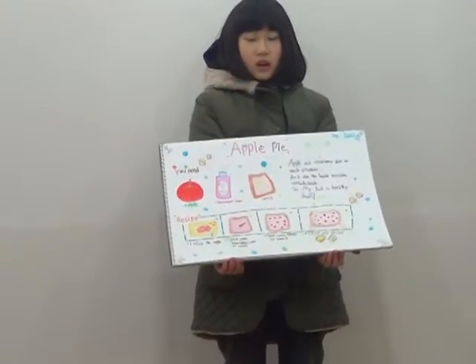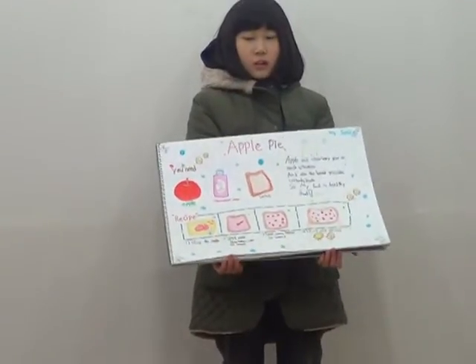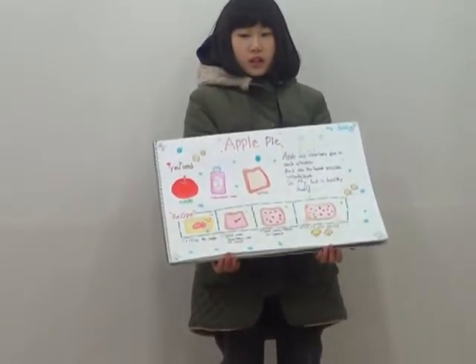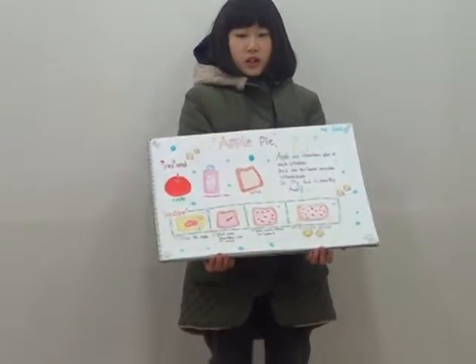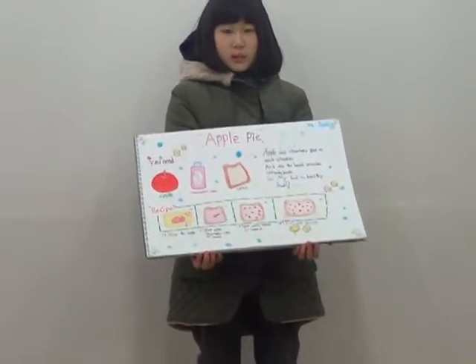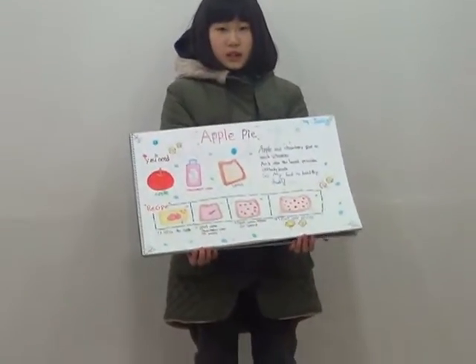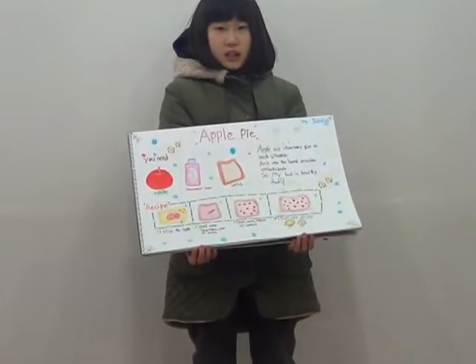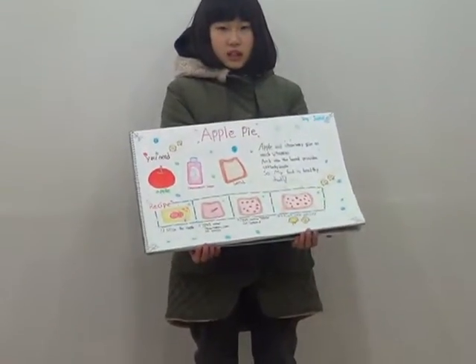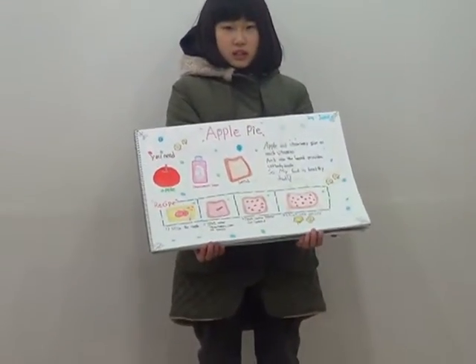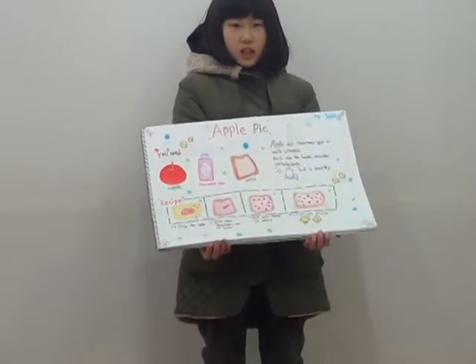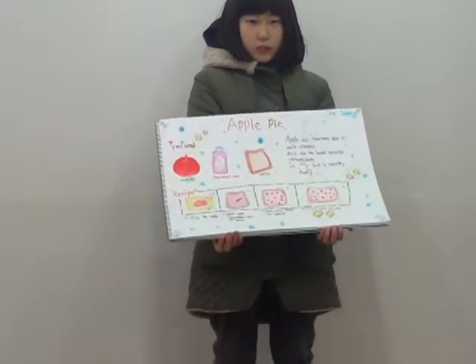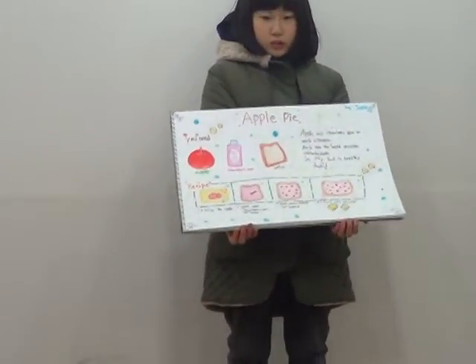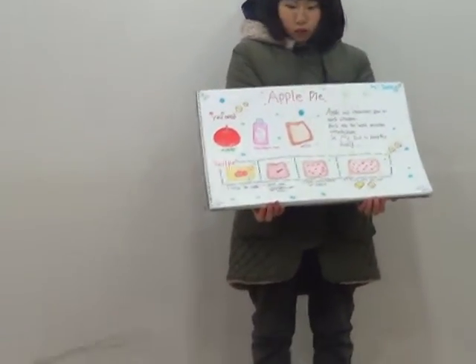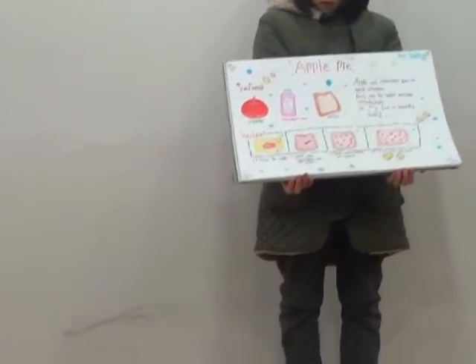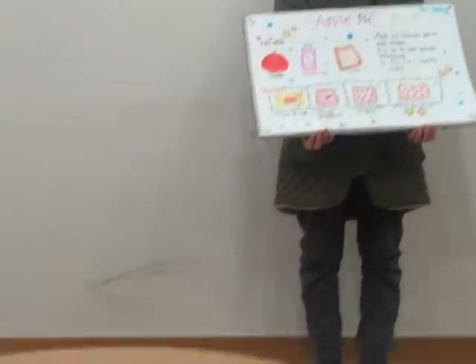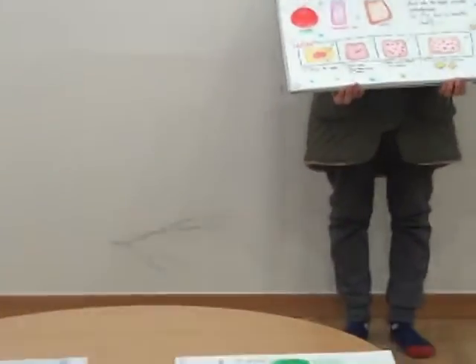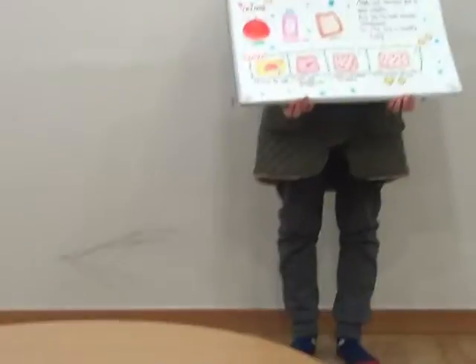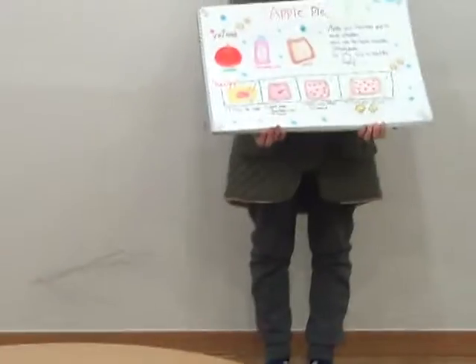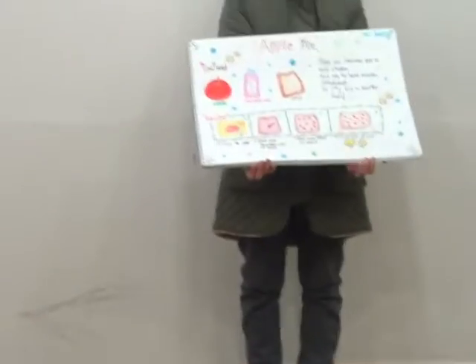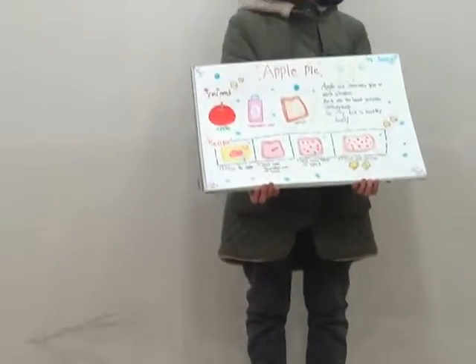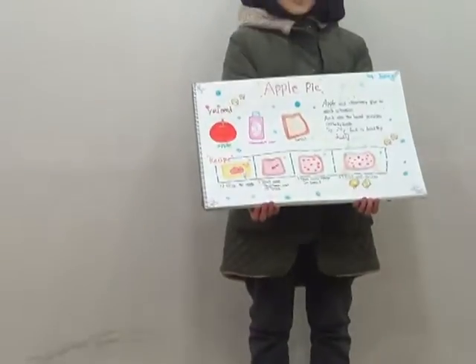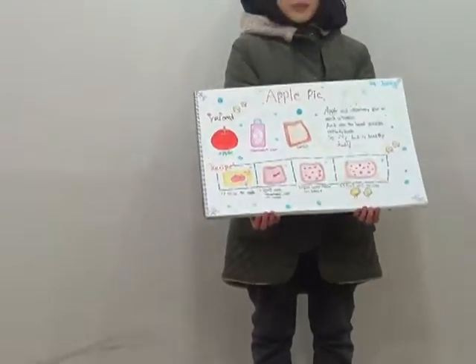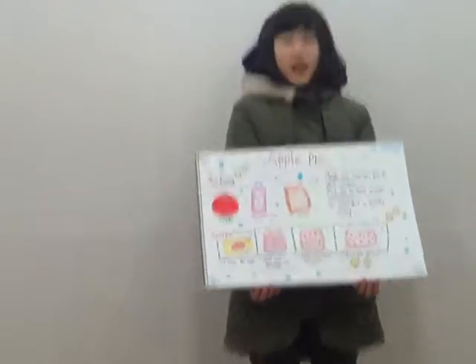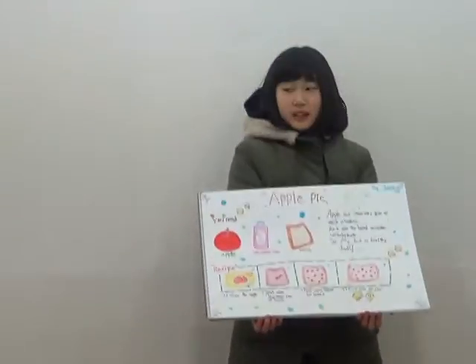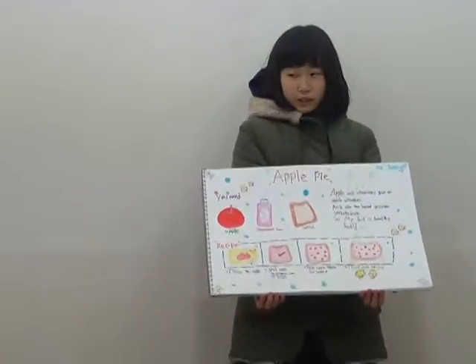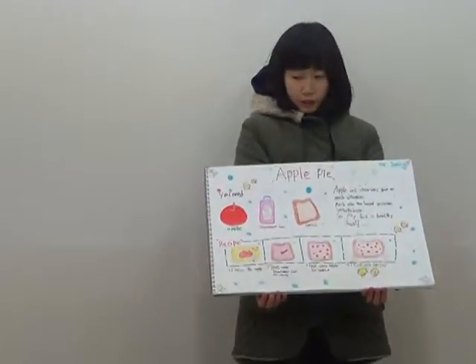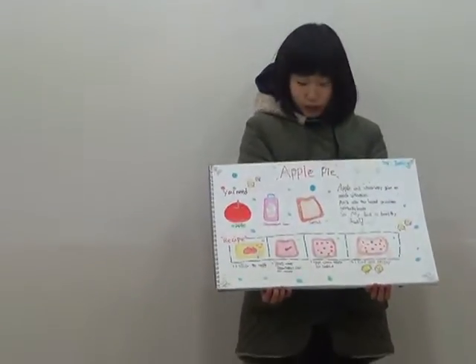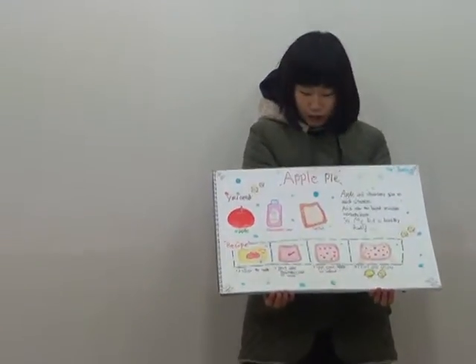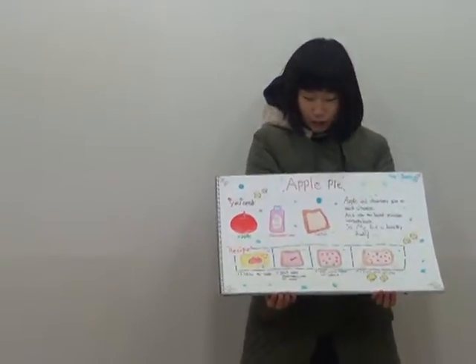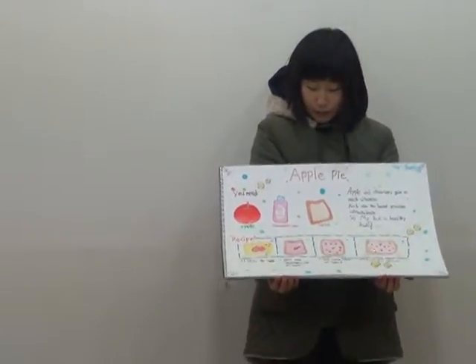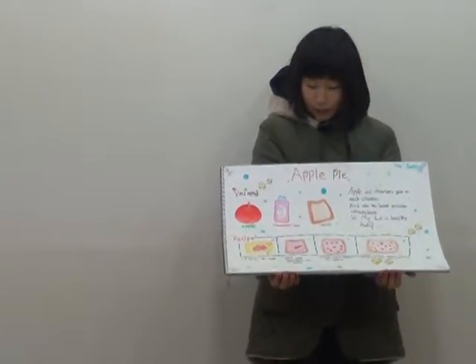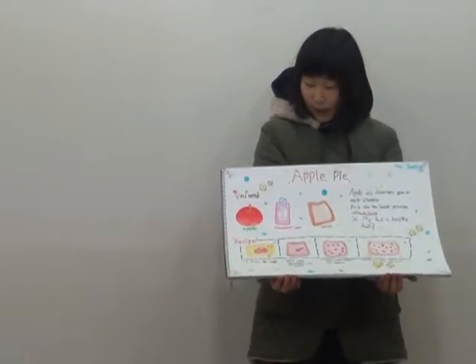Hello, my name is Genesis. I will cook a bowl and my health food is apple pie.